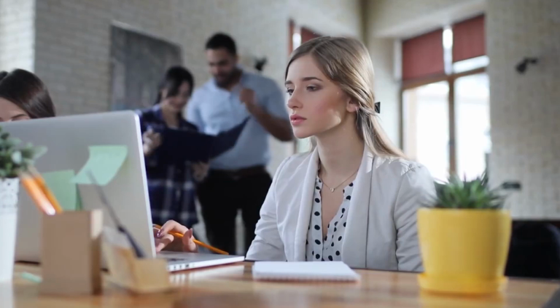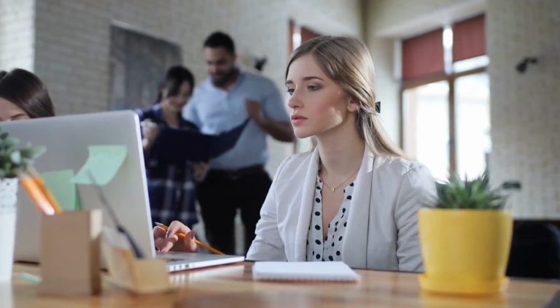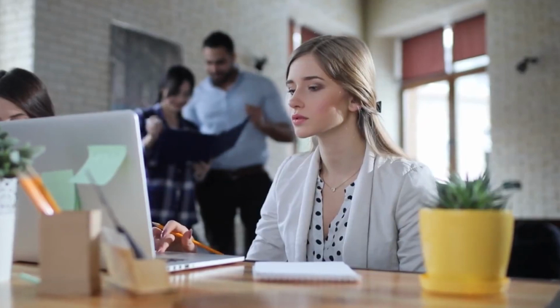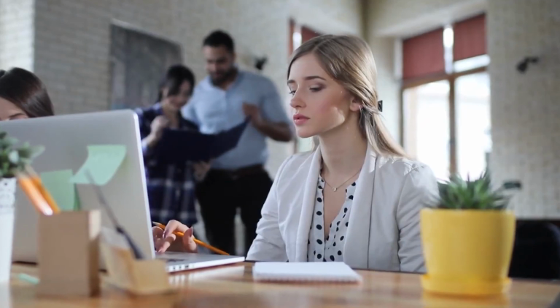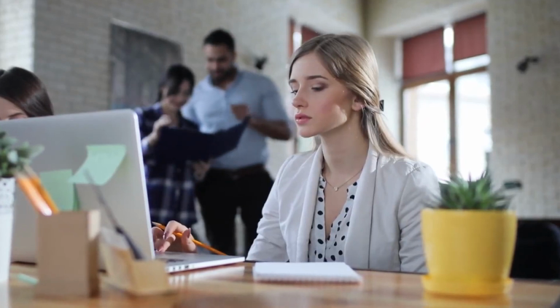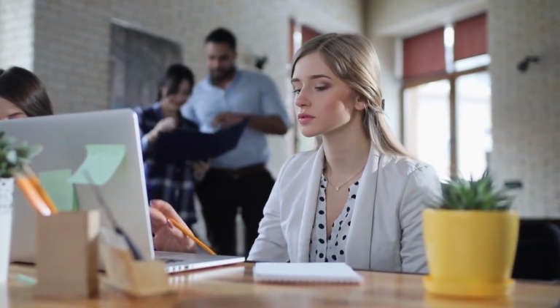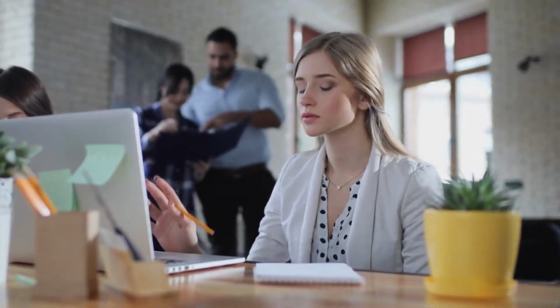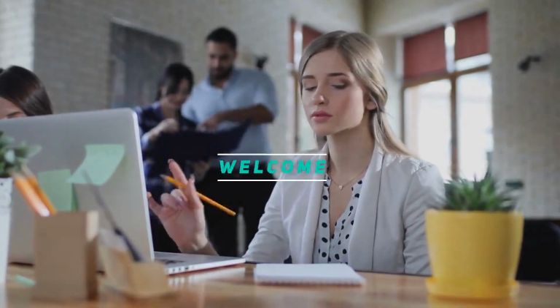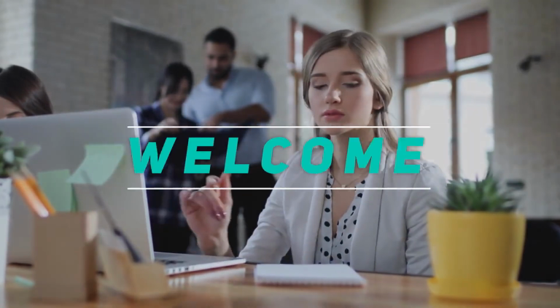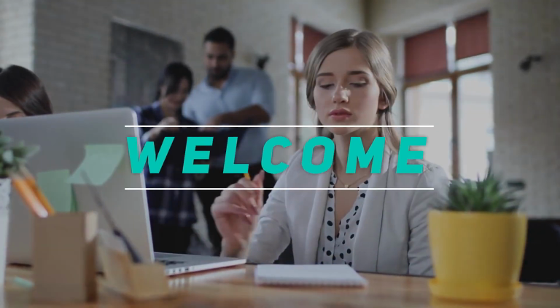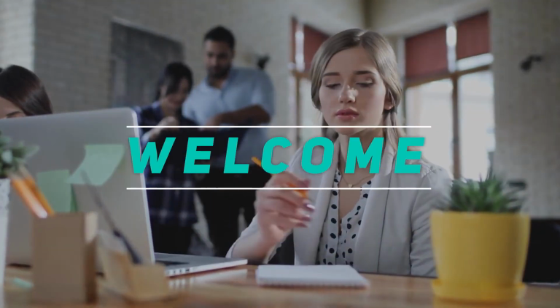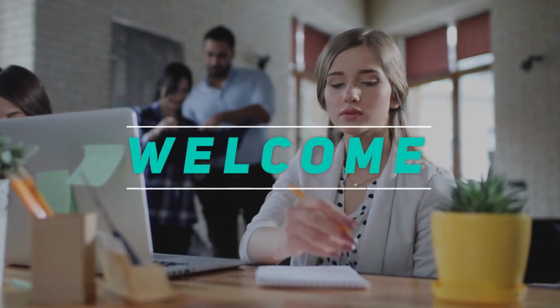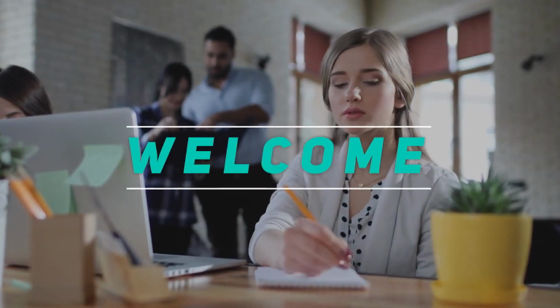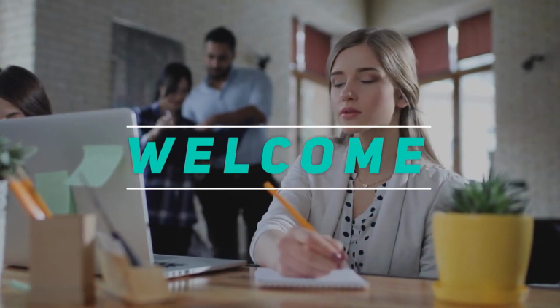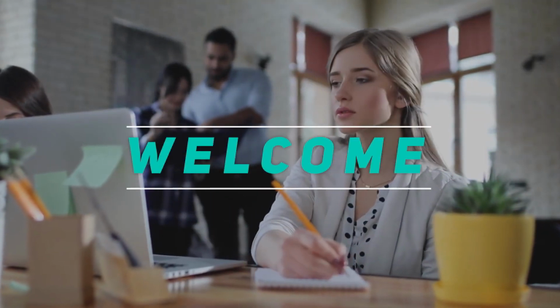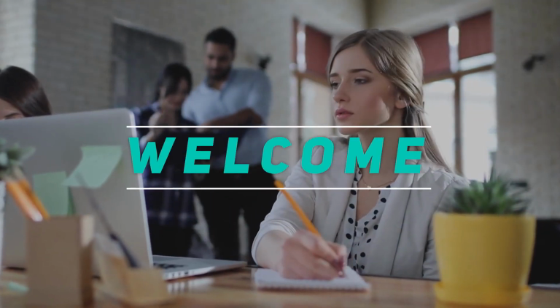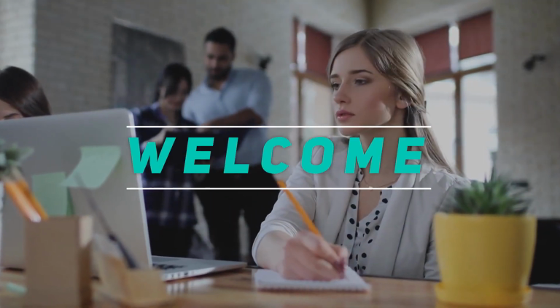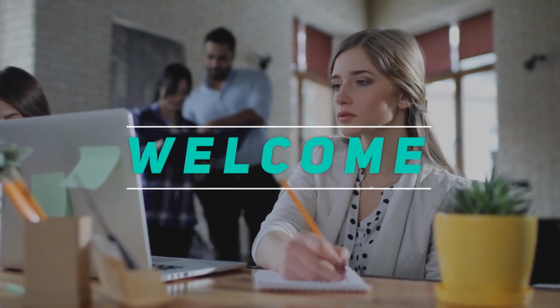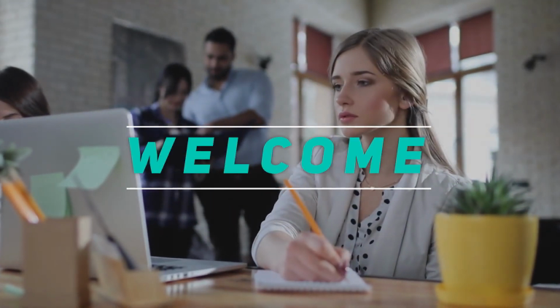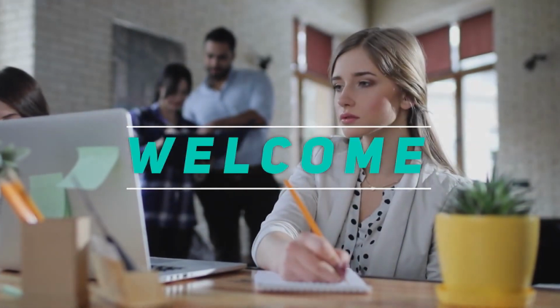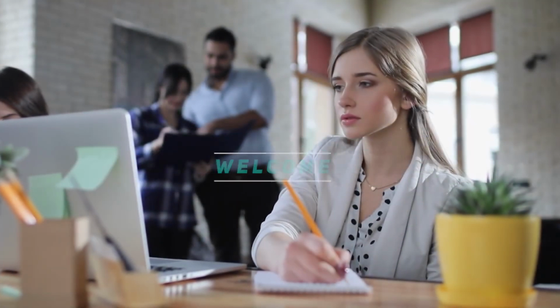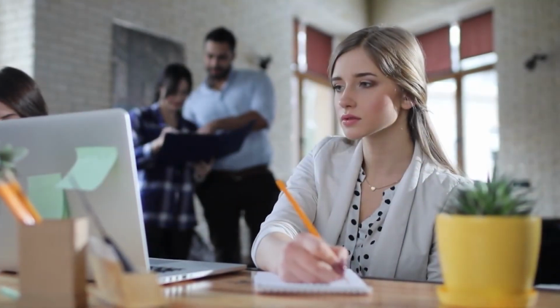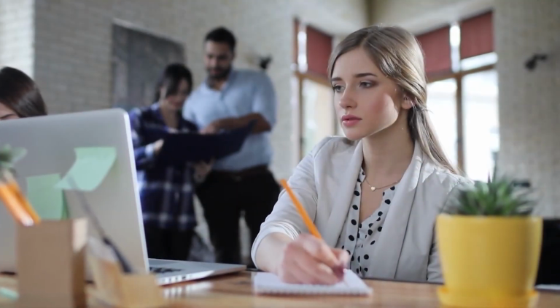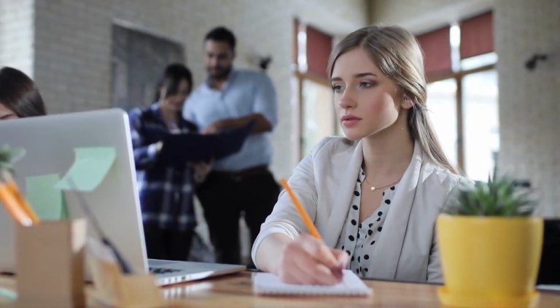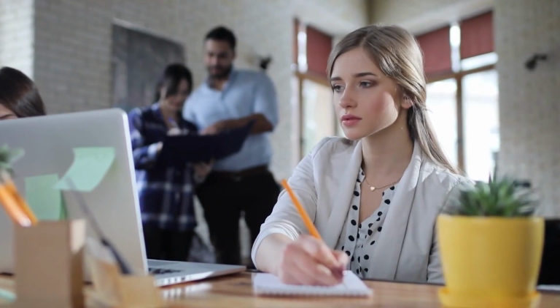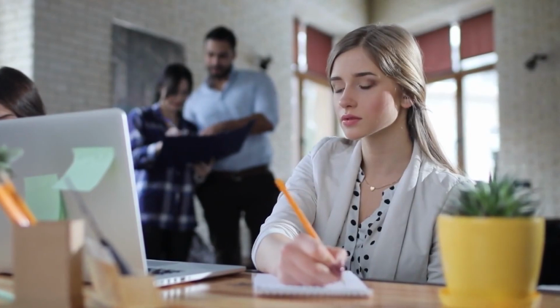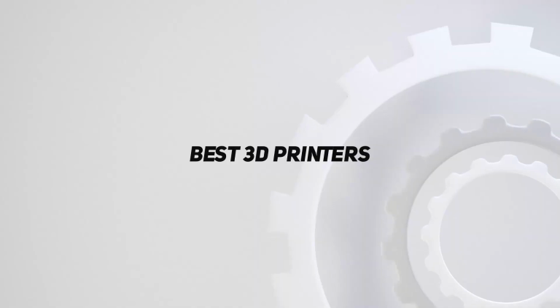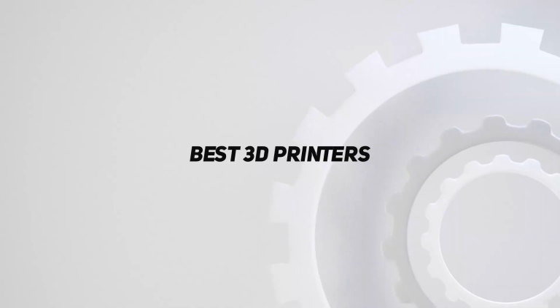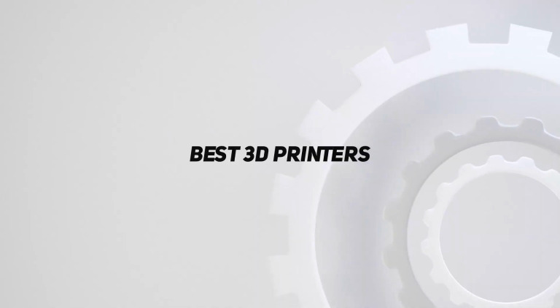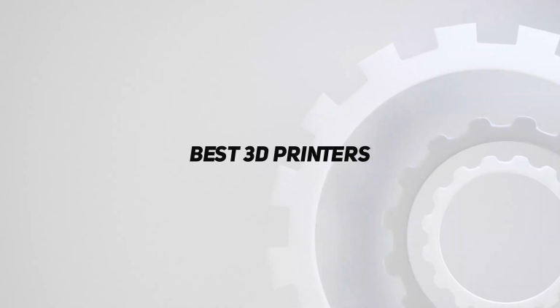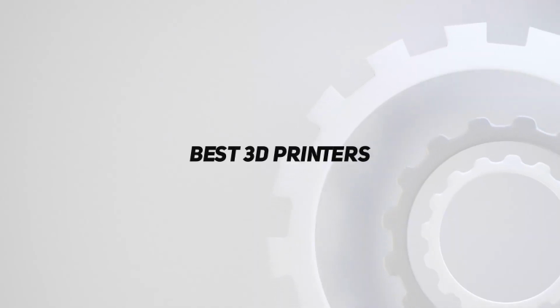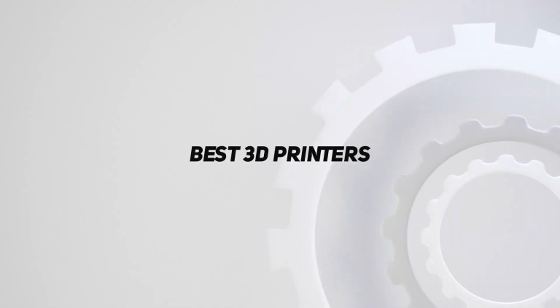Hey, welcome back to my channel. In this video, I'm going to talk about top 5 best 3D printers.